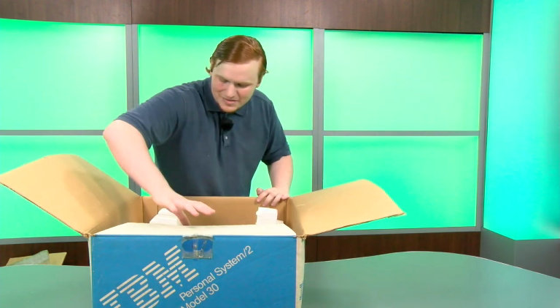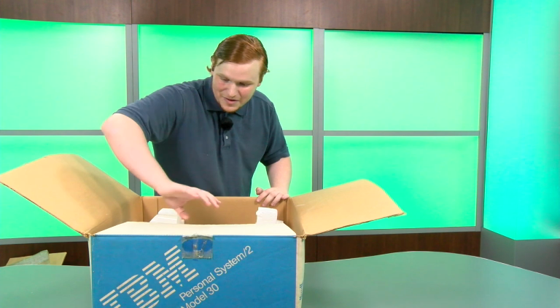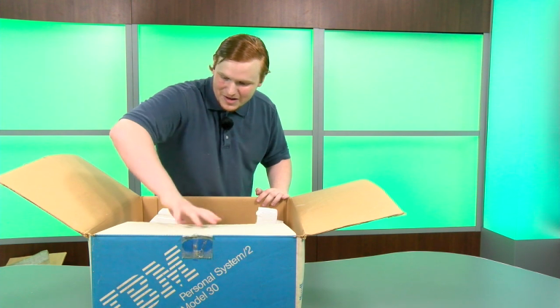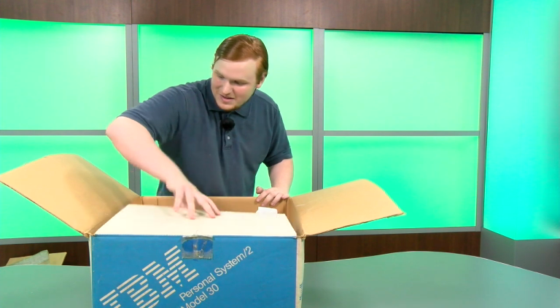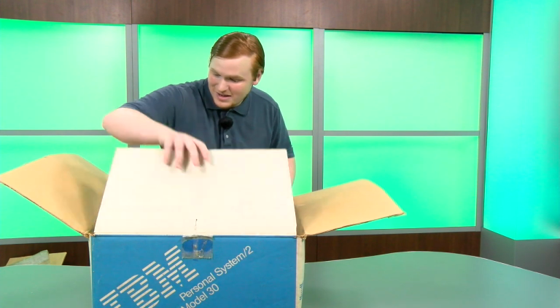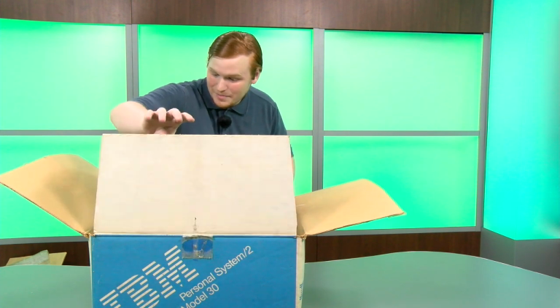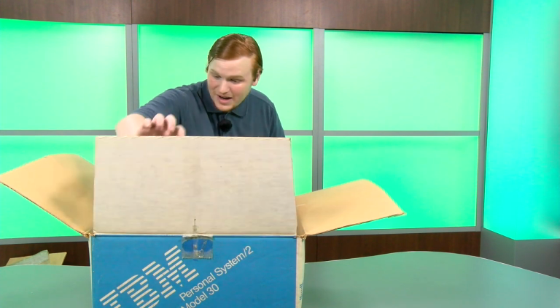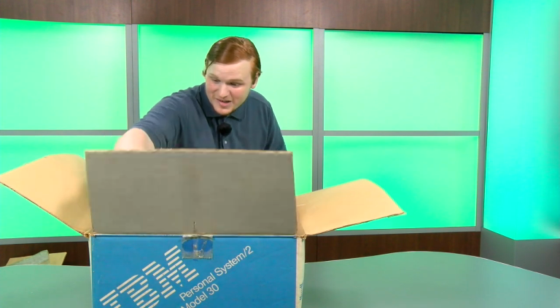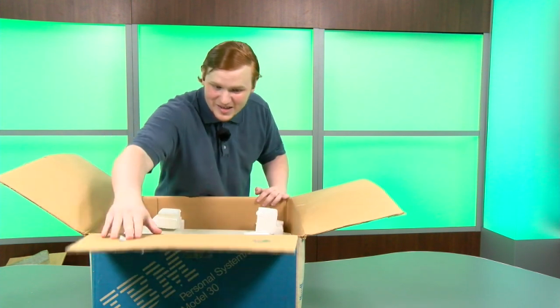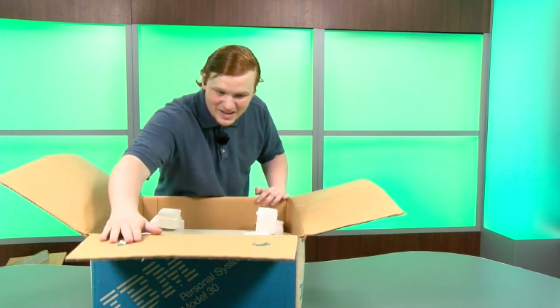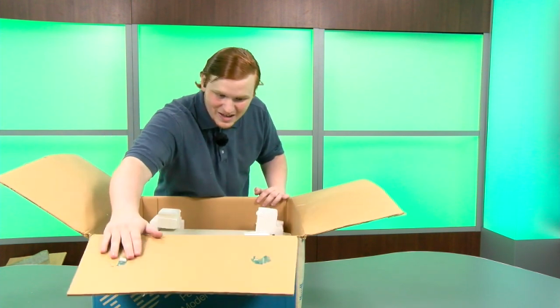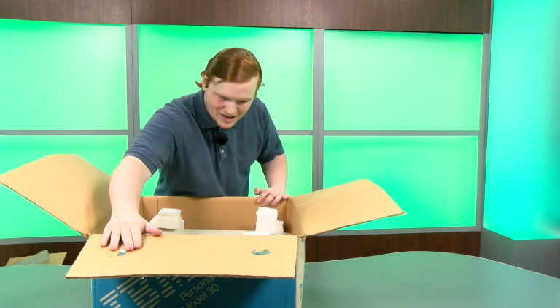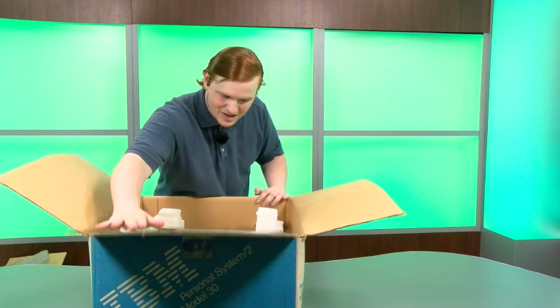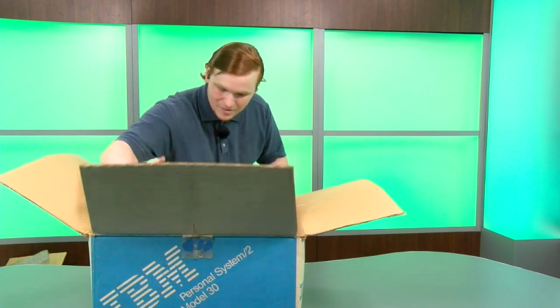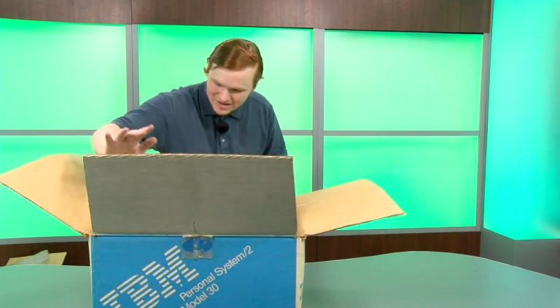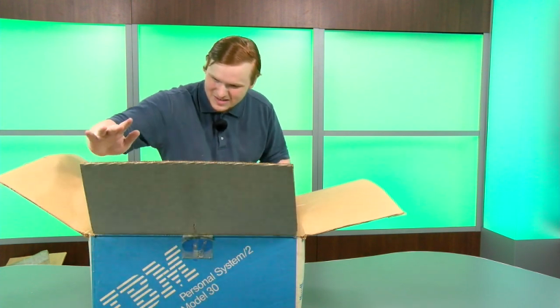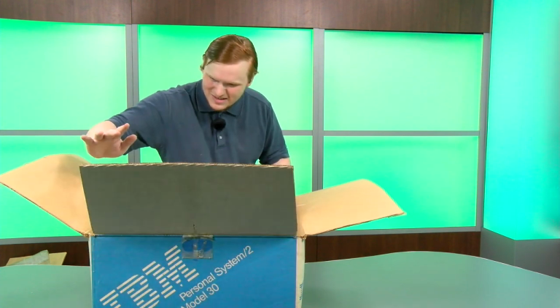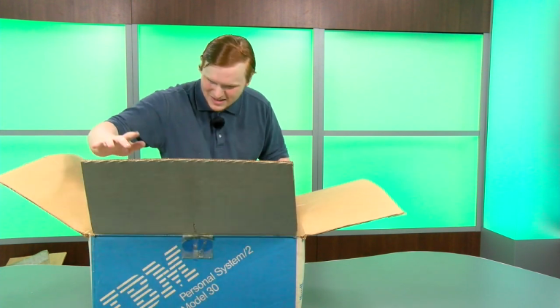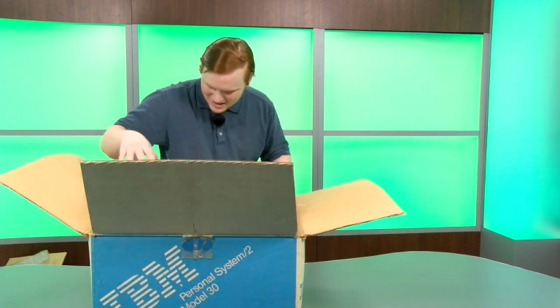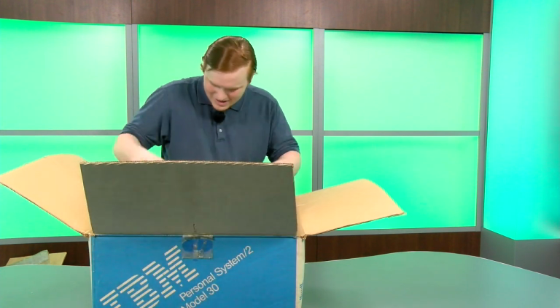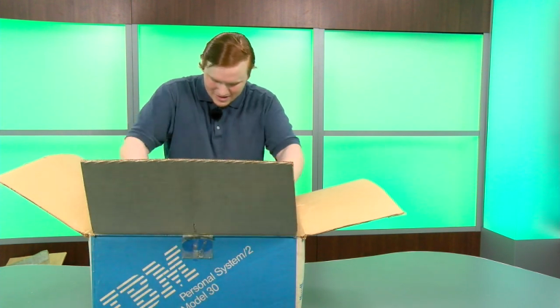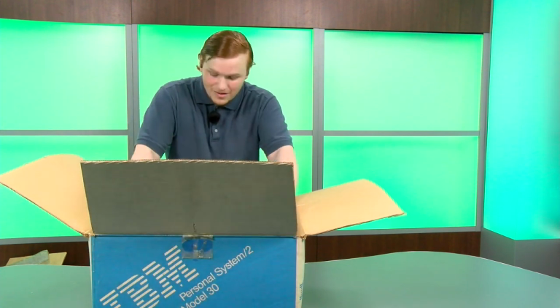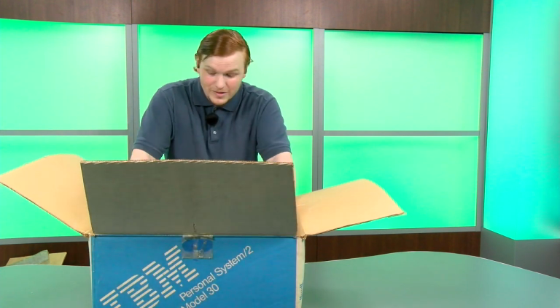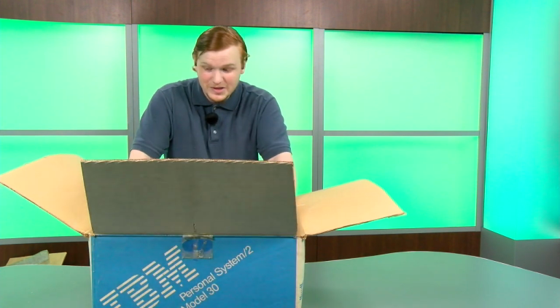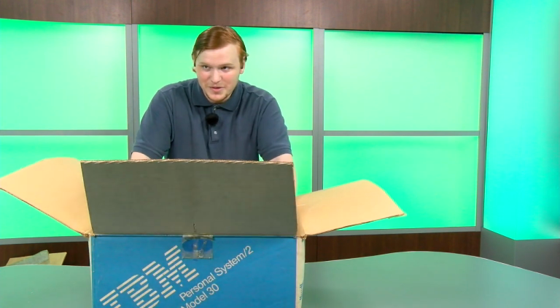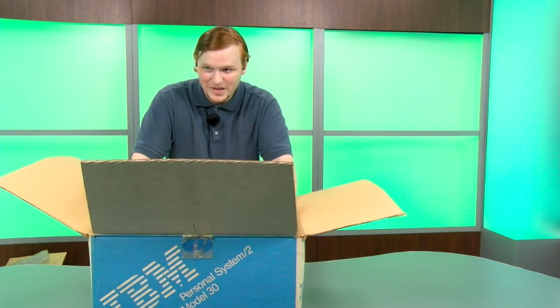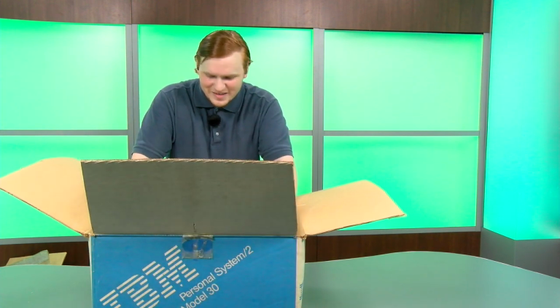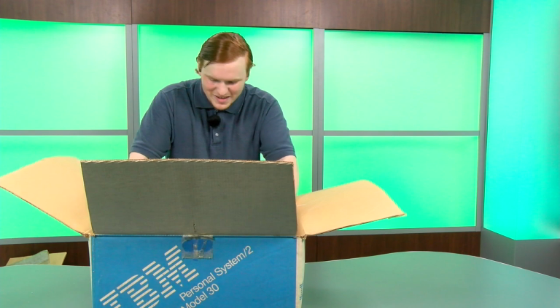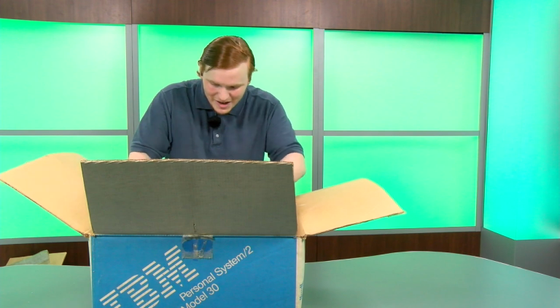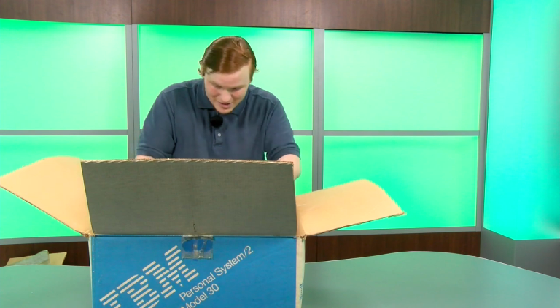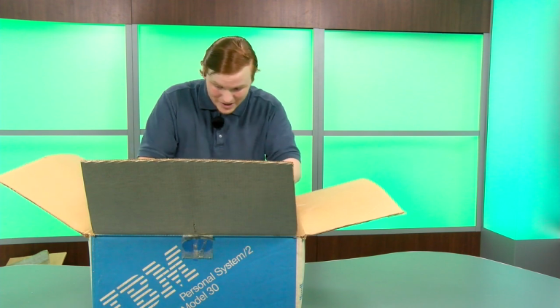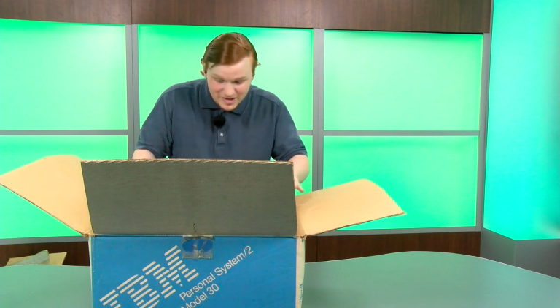It's a nice simple monitor, but I've got something more exciting now because it's the last box — and you probably already know what it is given what's missing. We've got a monitor, a keyboard... where's the computer? It's right here.